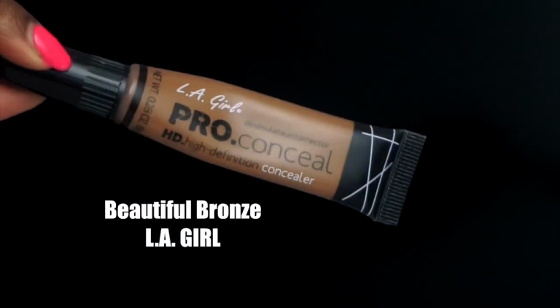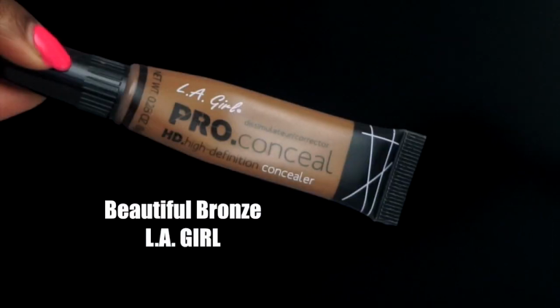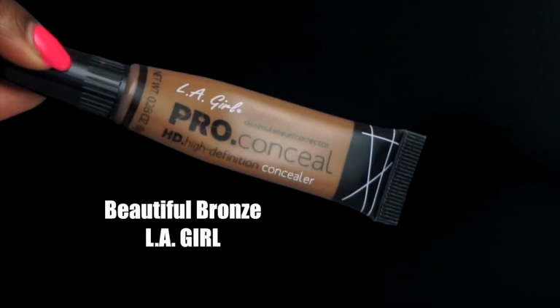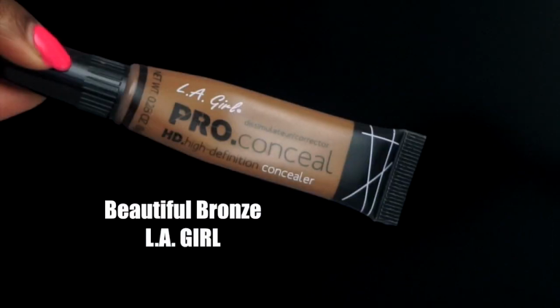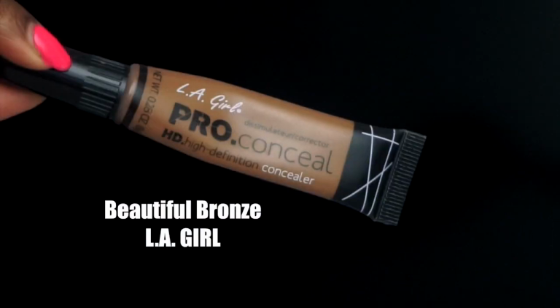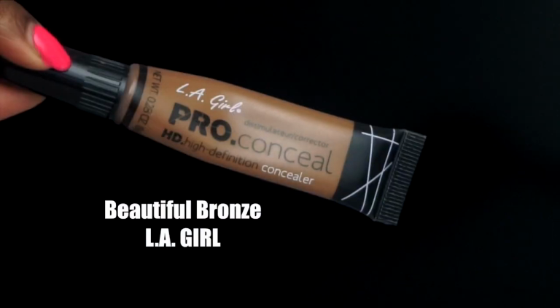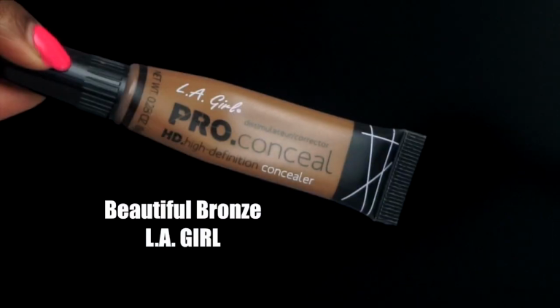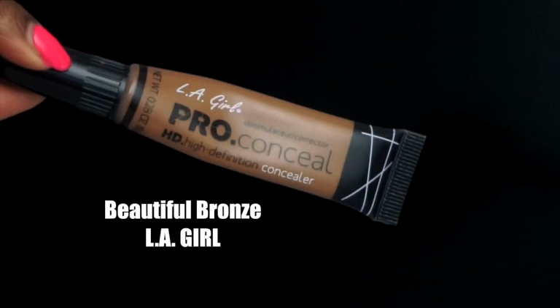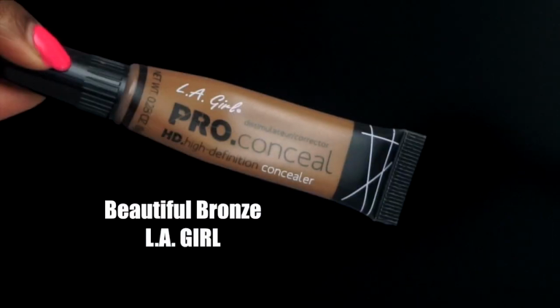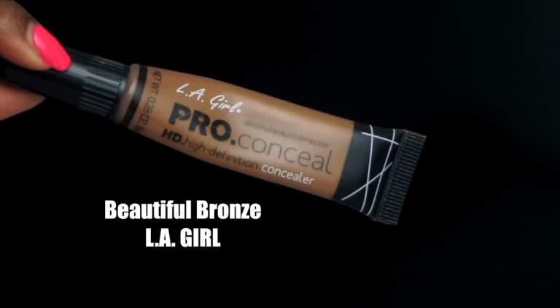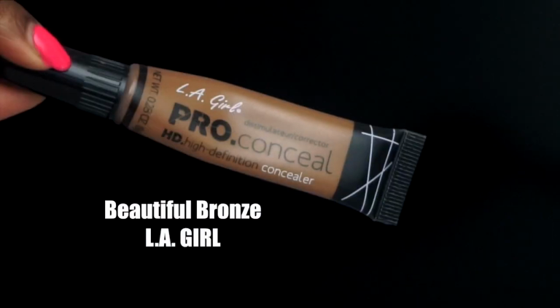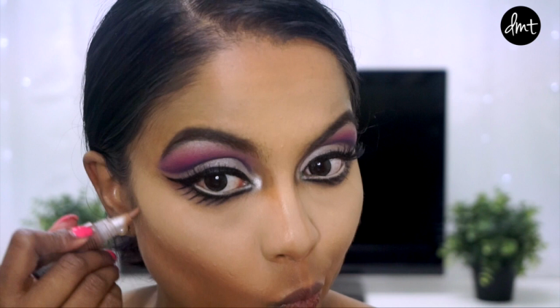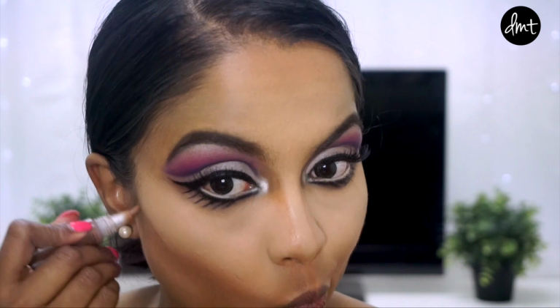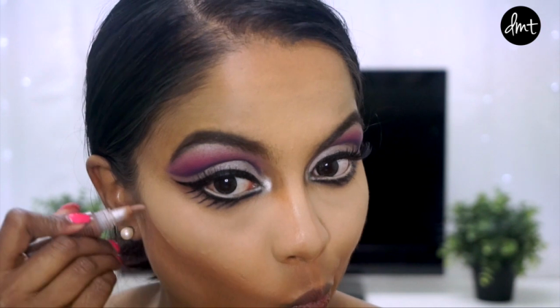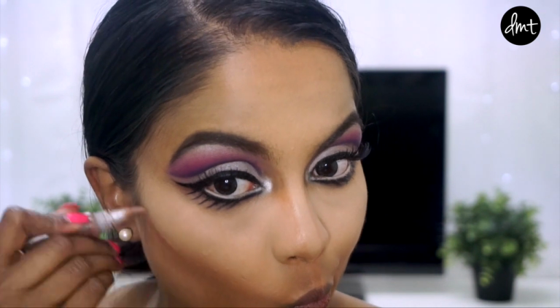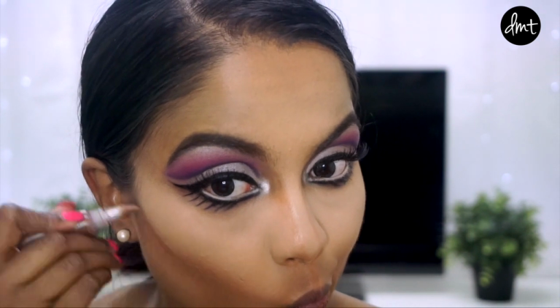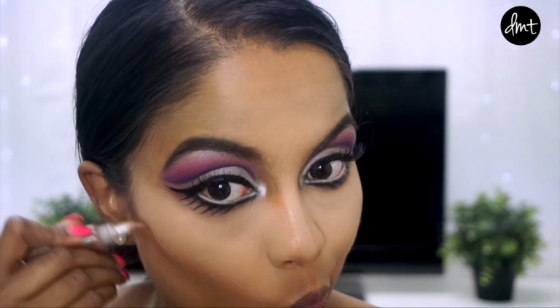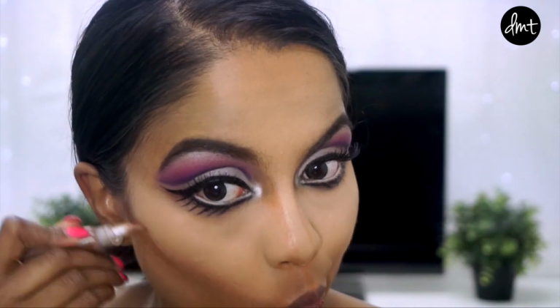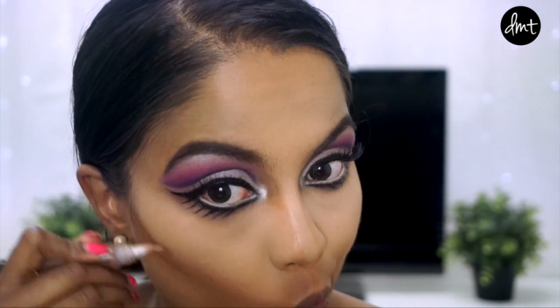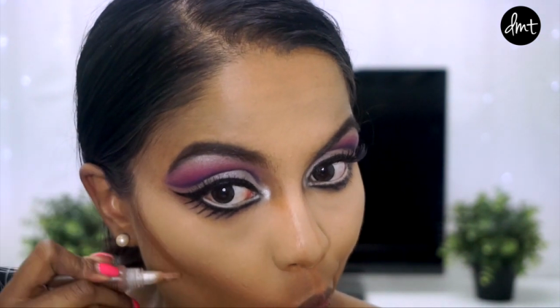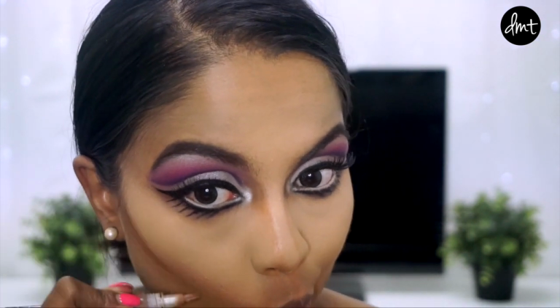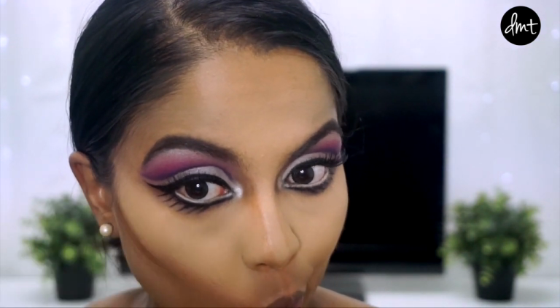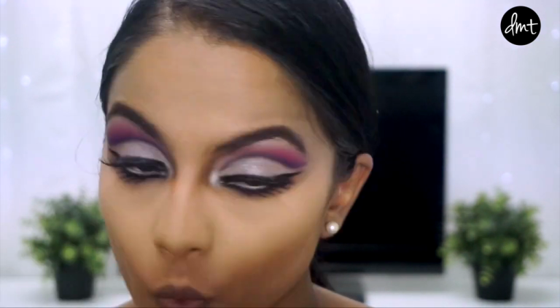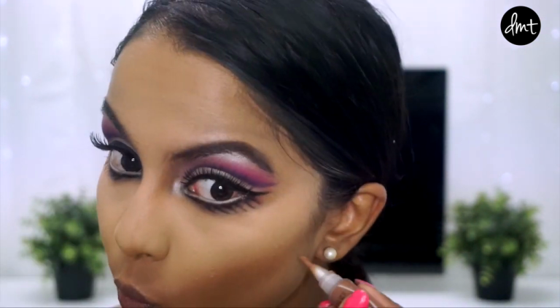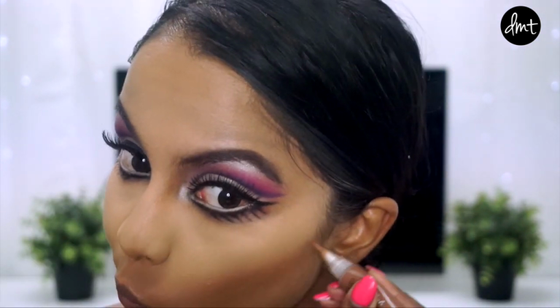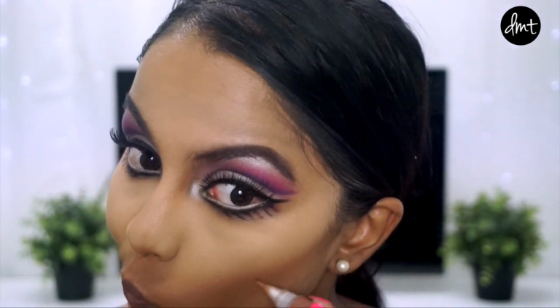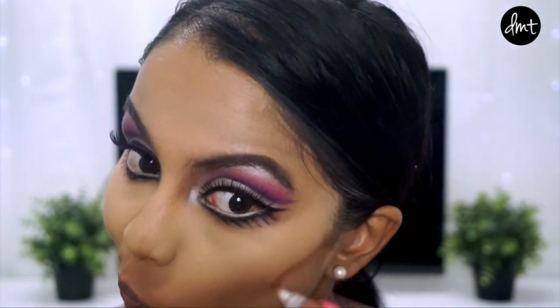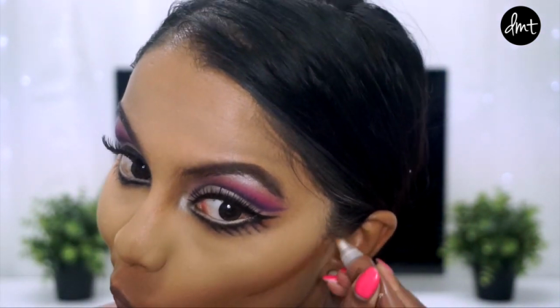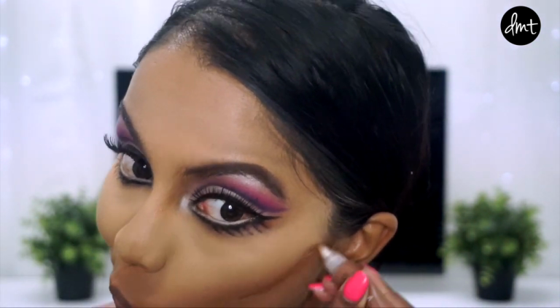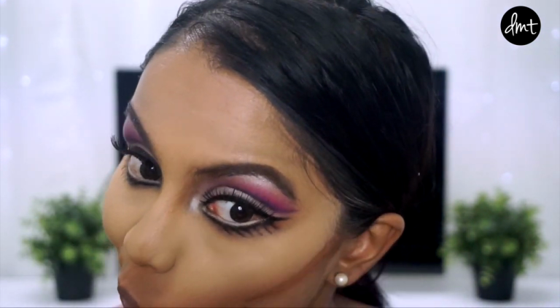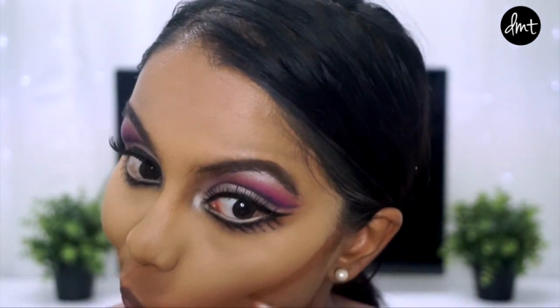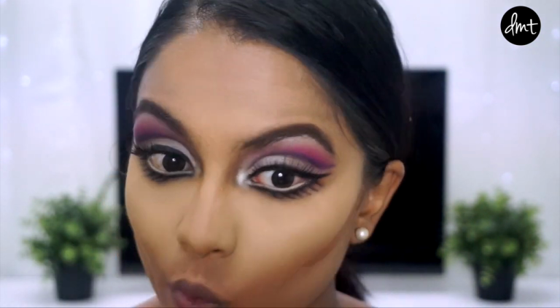Next, I contoured under my cheekbones, along my jawline and on the perimeters of my forehead.